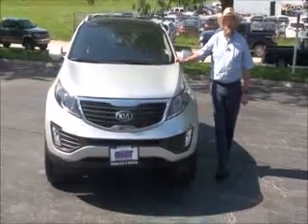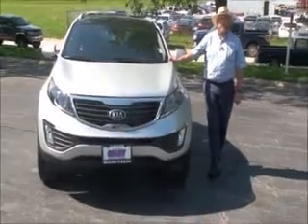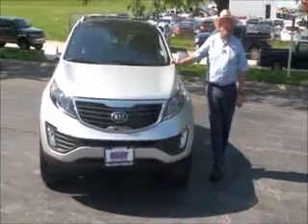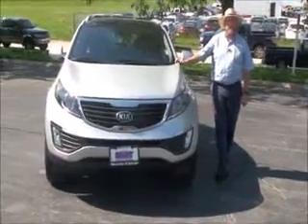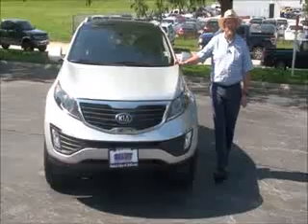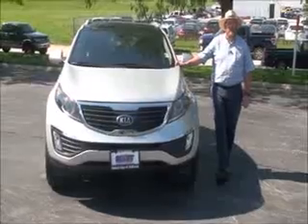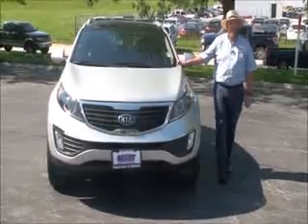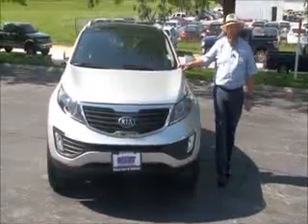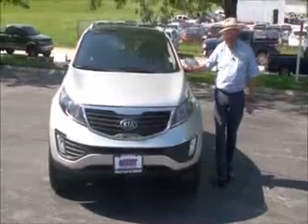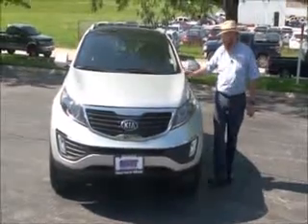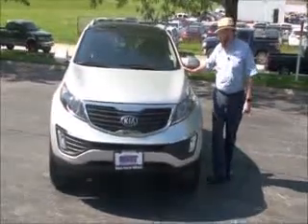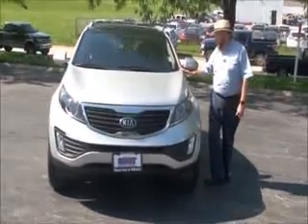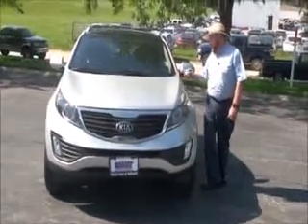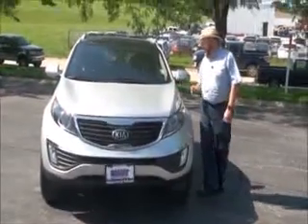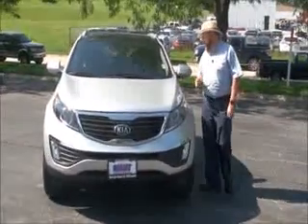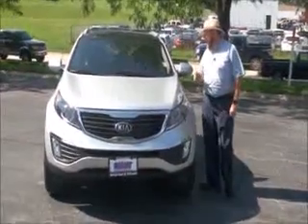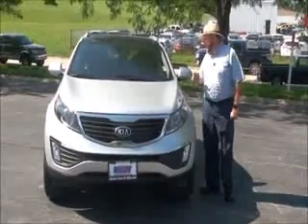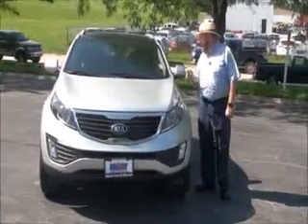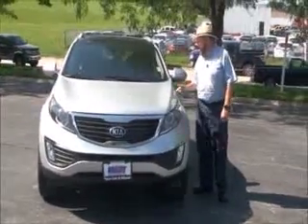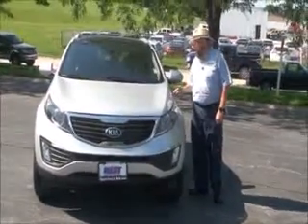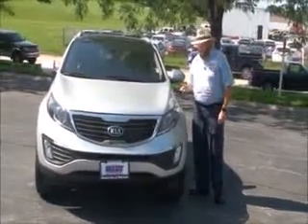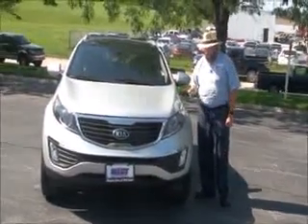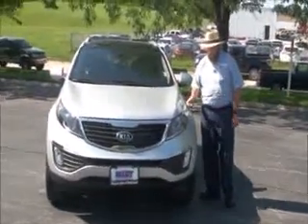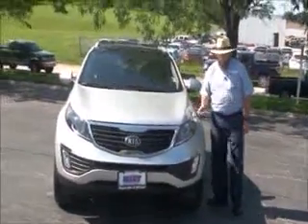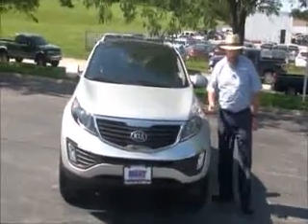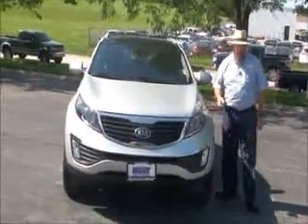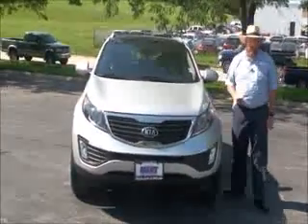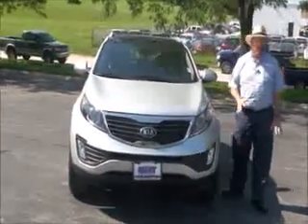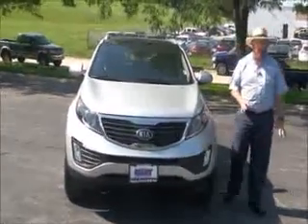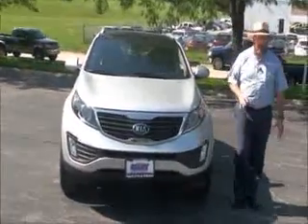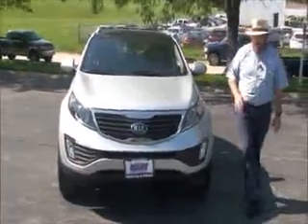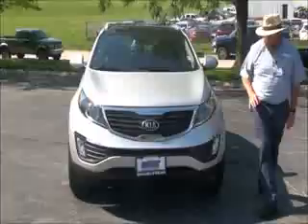Brian Kelly here from the Honda Giant, here to show you this 2013 Kia Sportage. Just came in on trade, only has 40,000 miles.